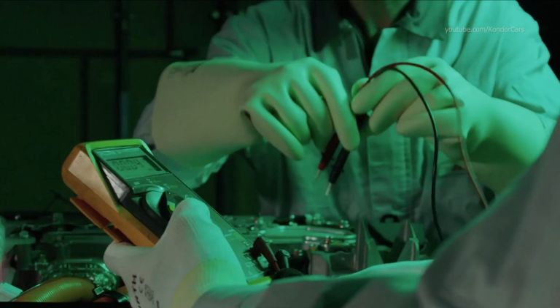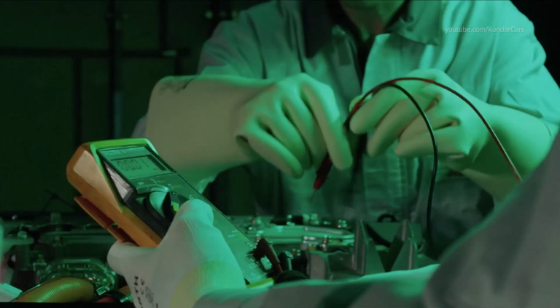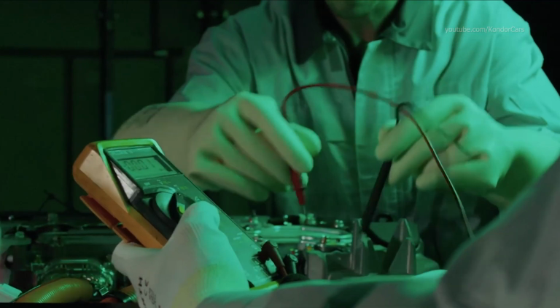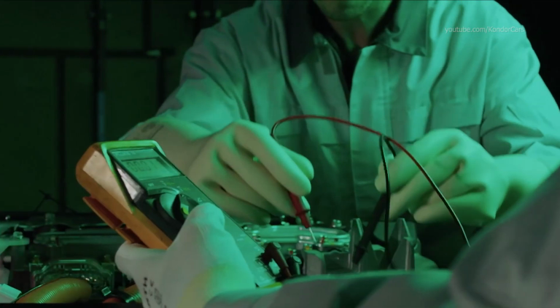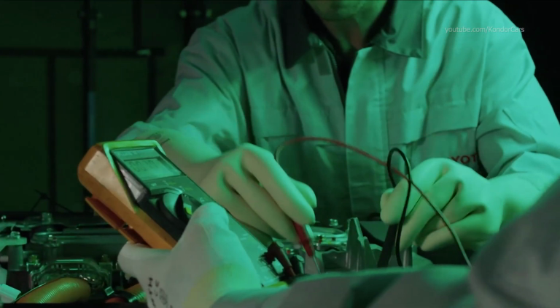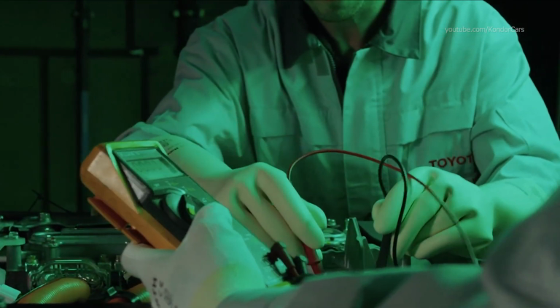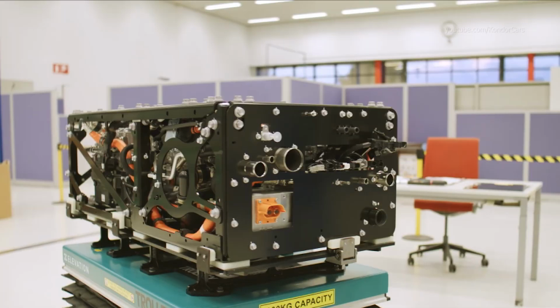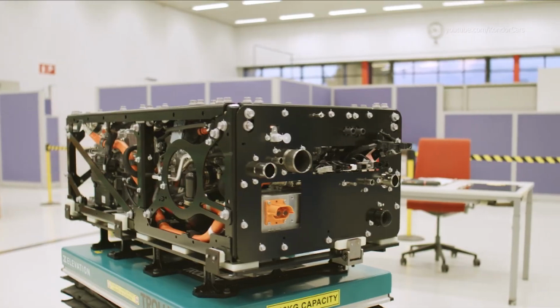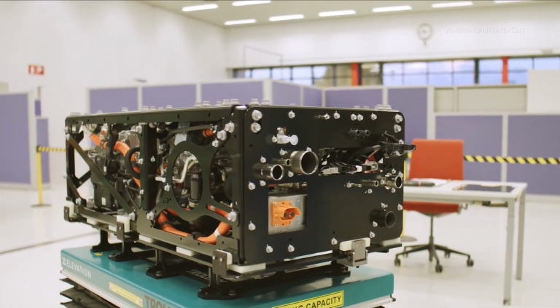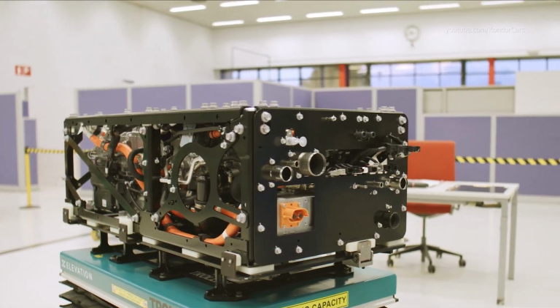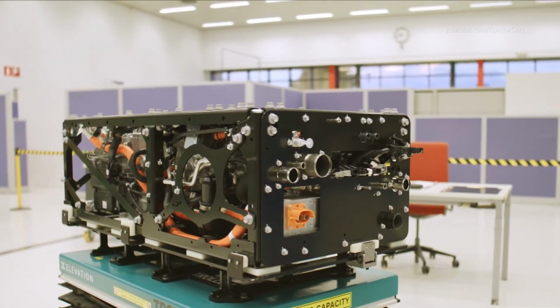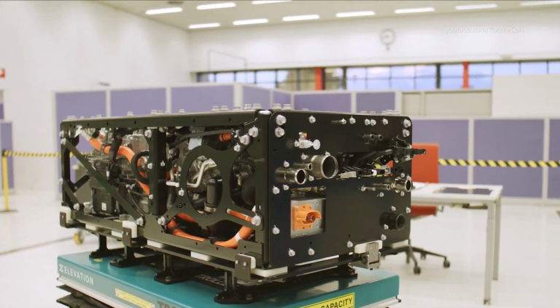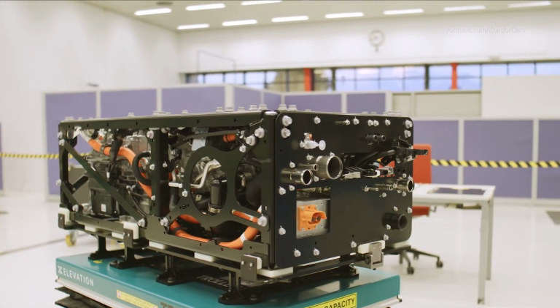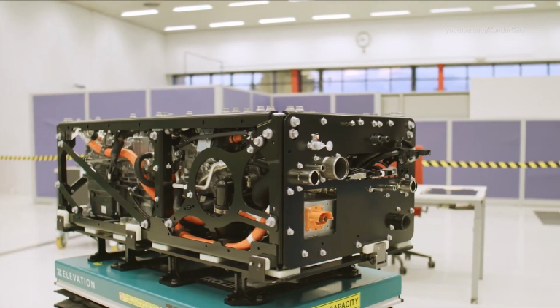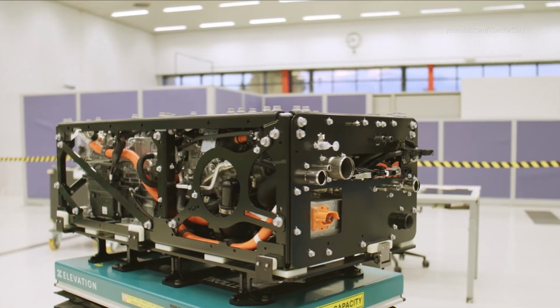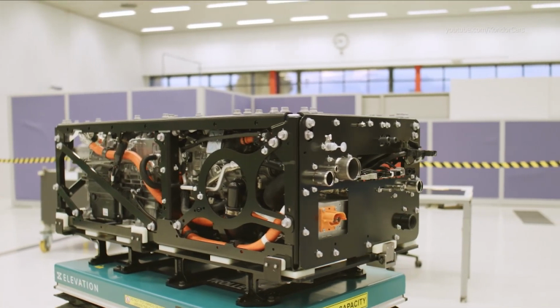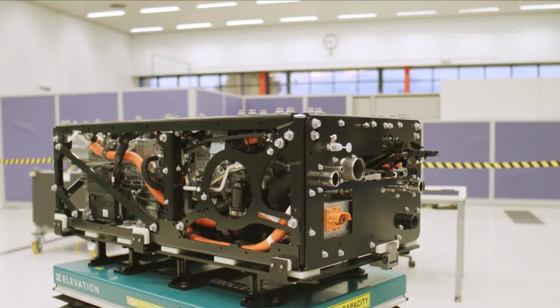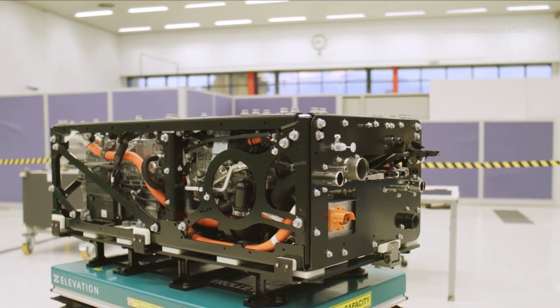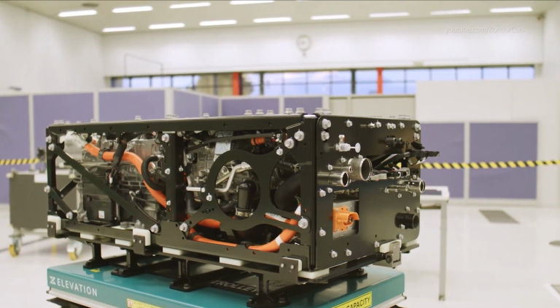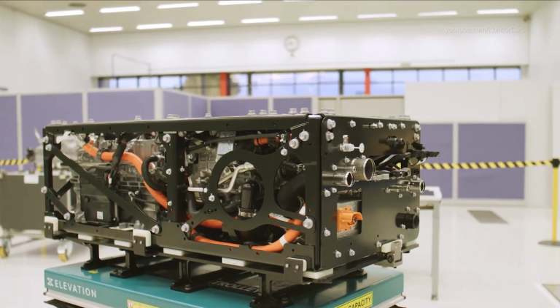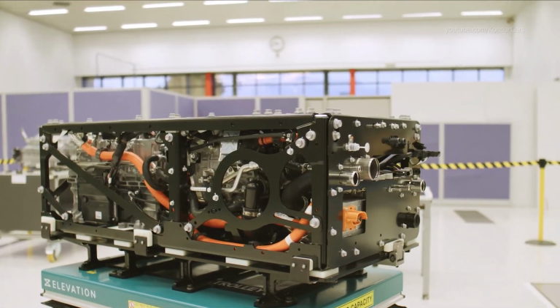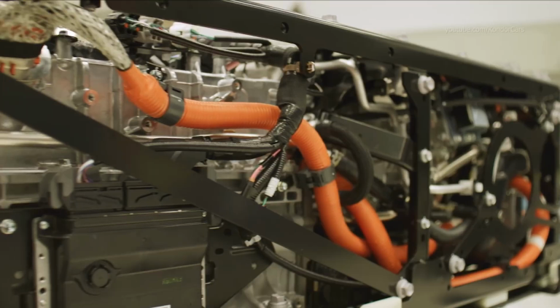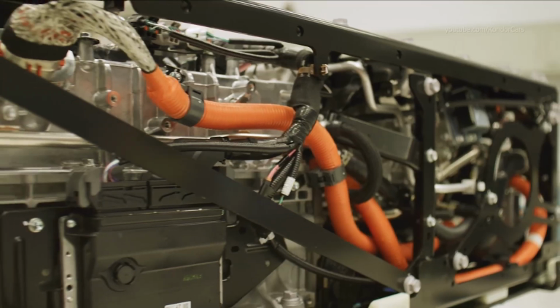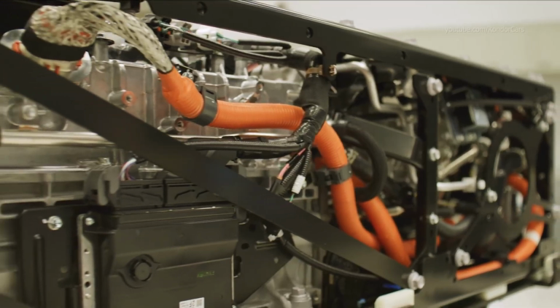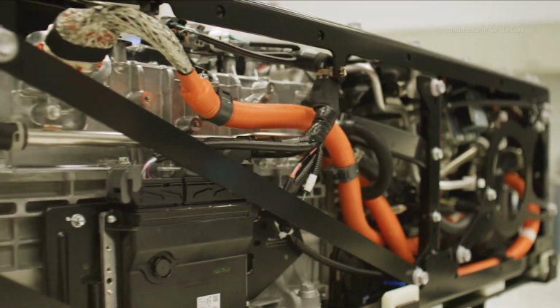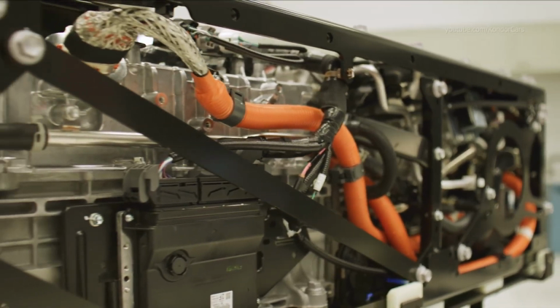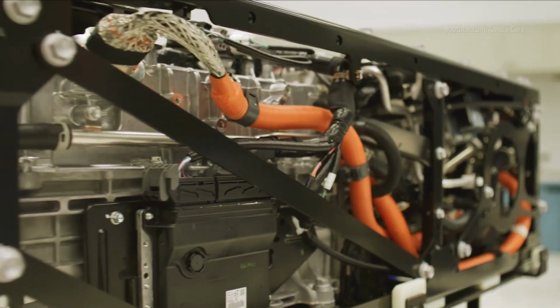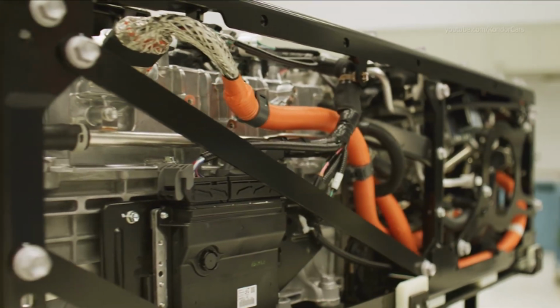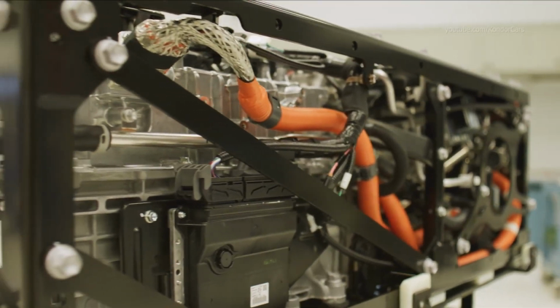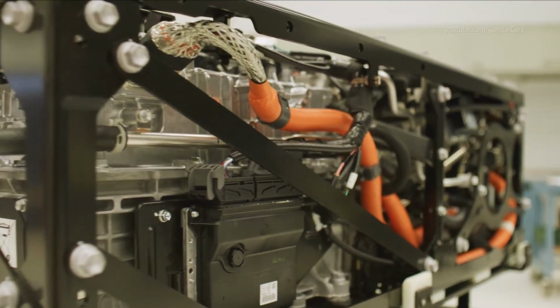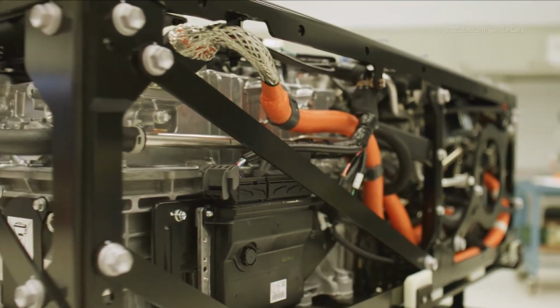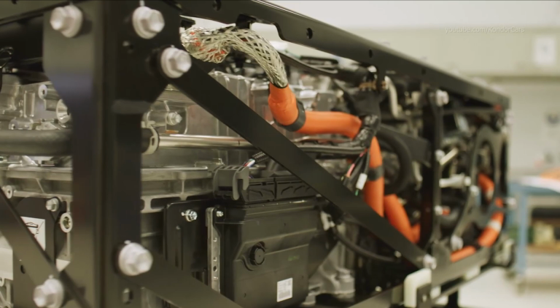After completion, the assembly quality is carefully confirmed through a series of functional tests.